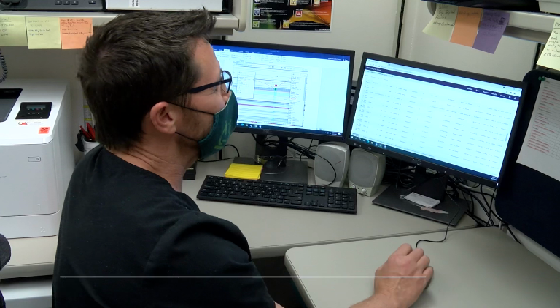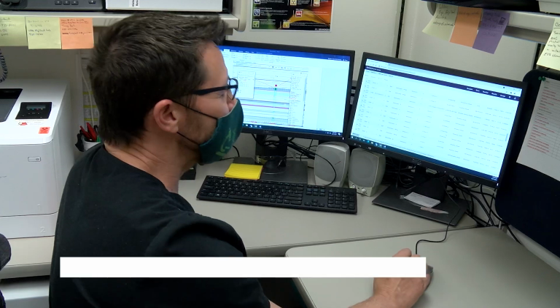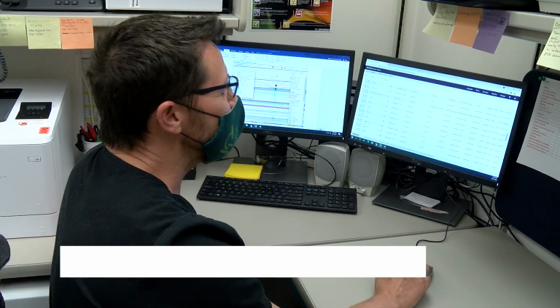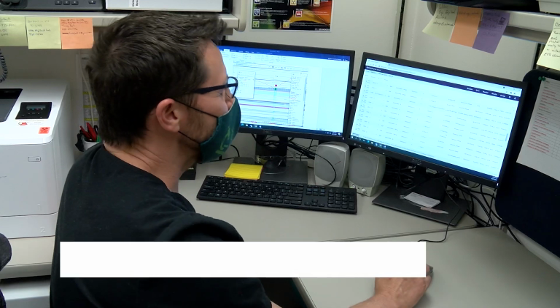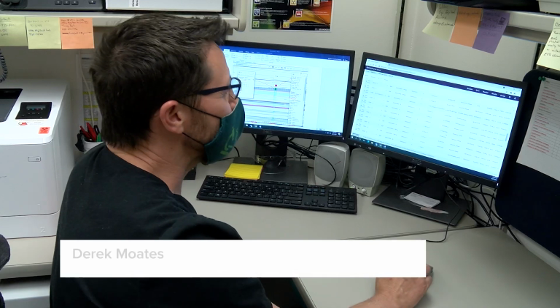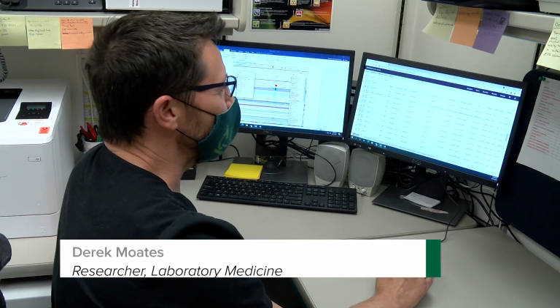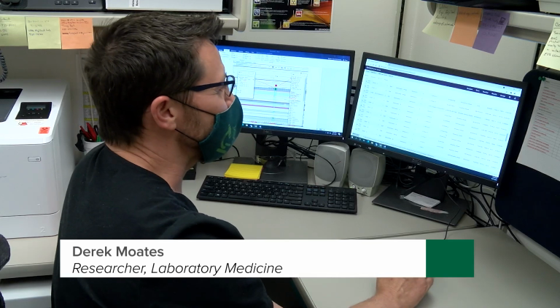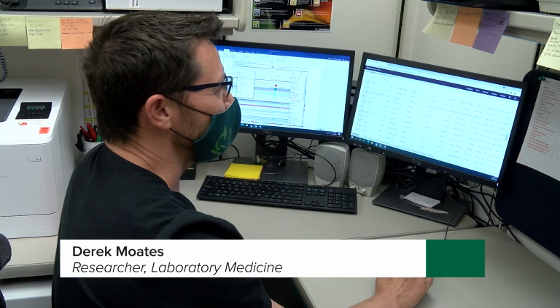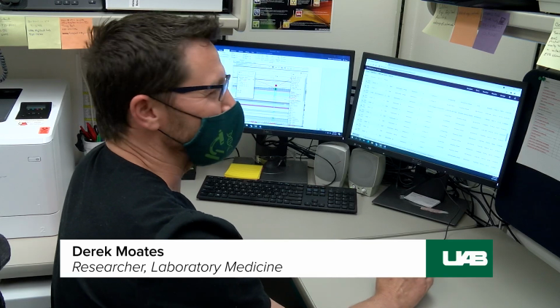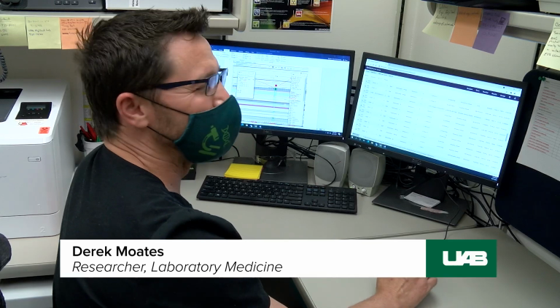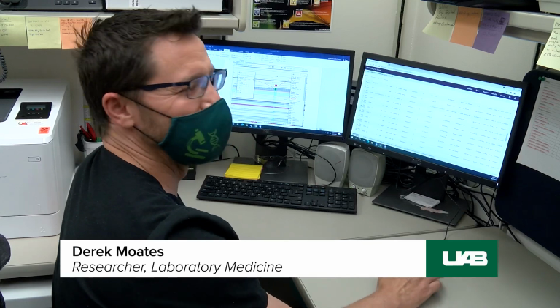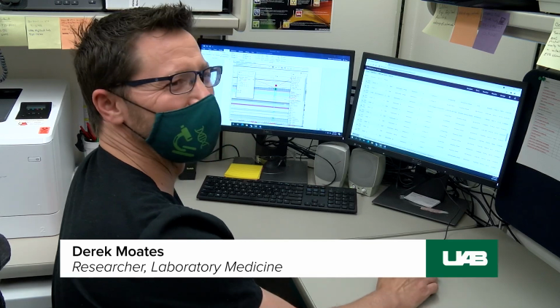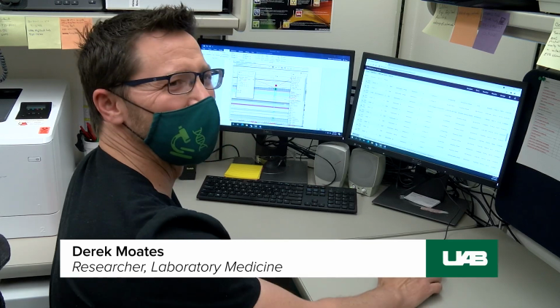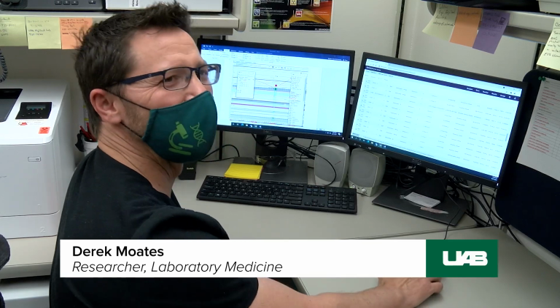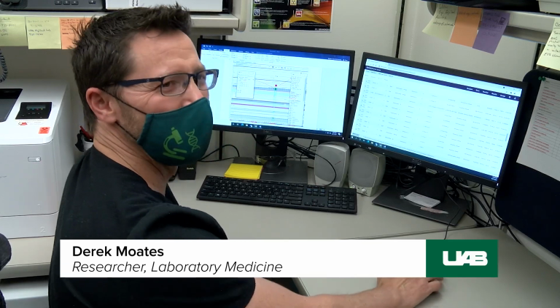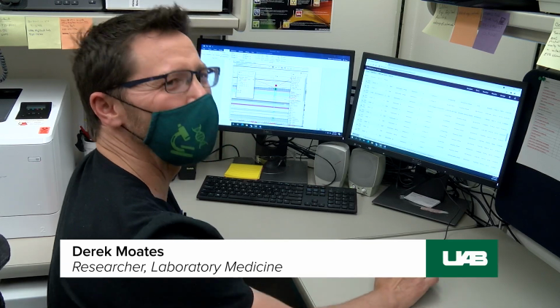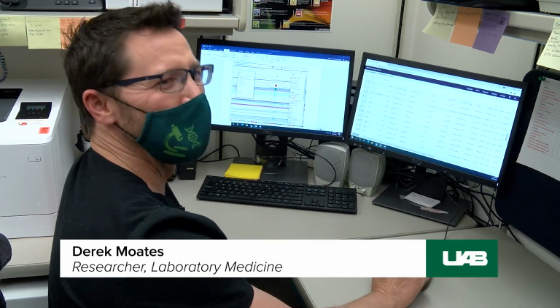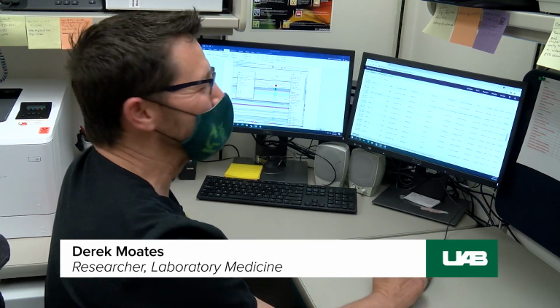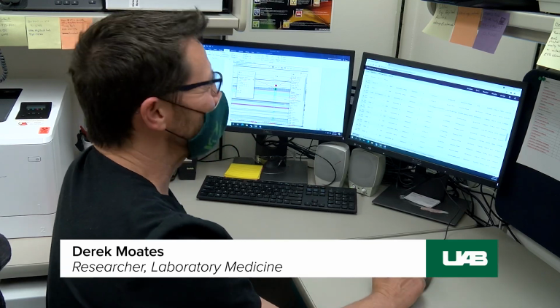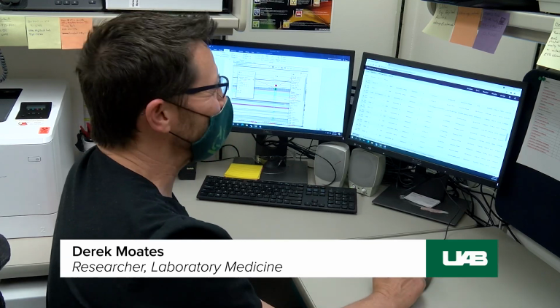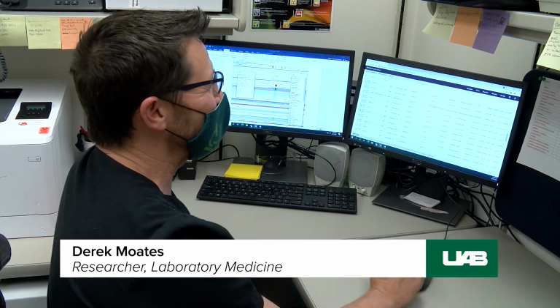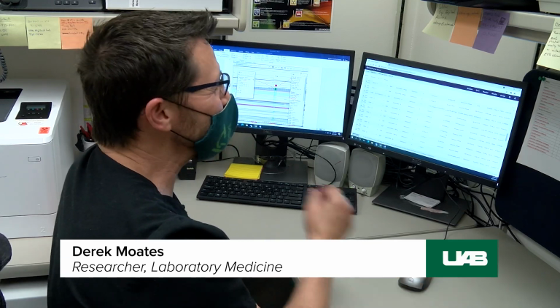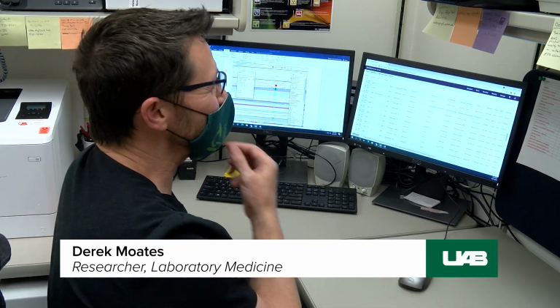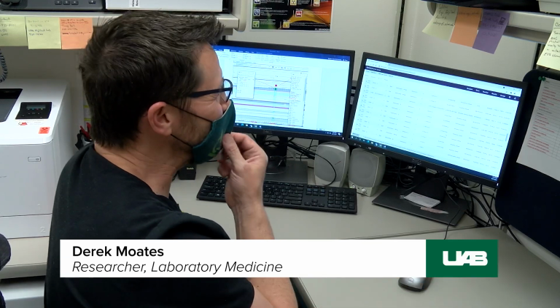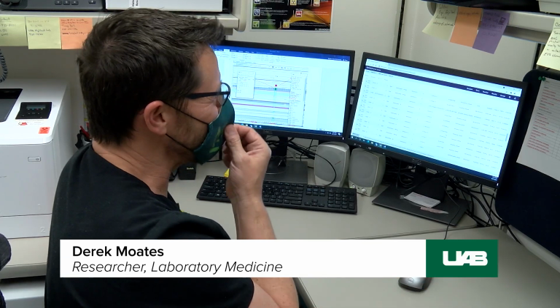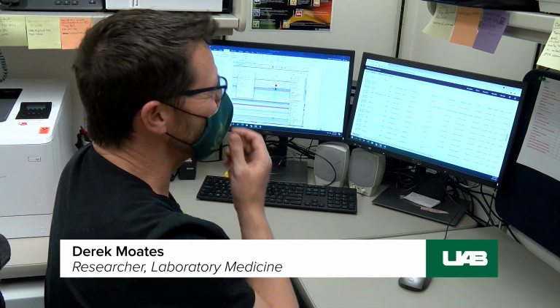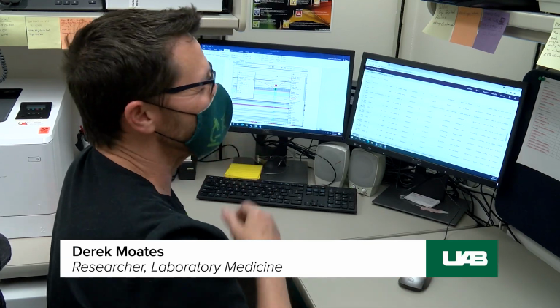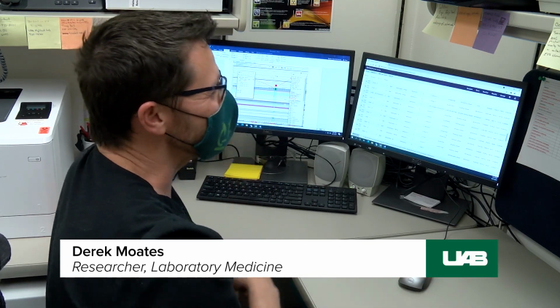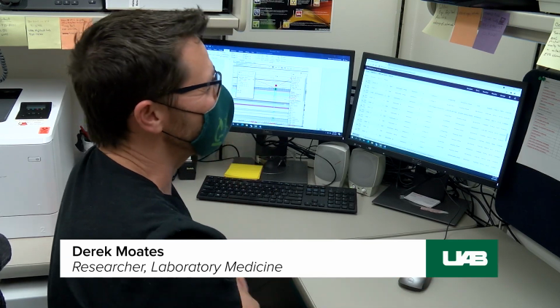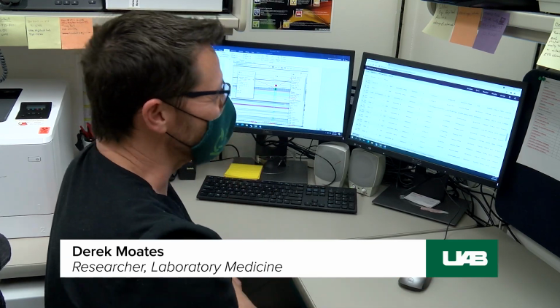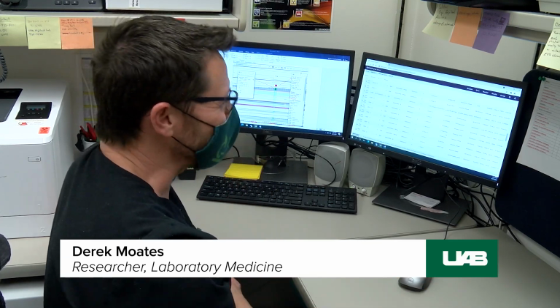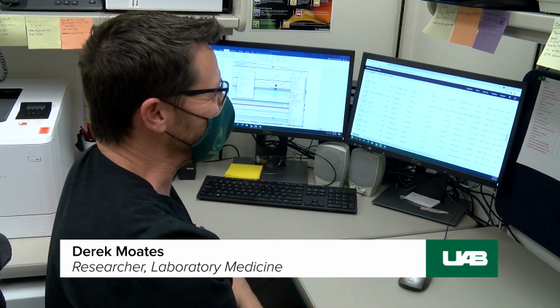Yeah, it's quite shocking. Every time you find one, it's shocking.